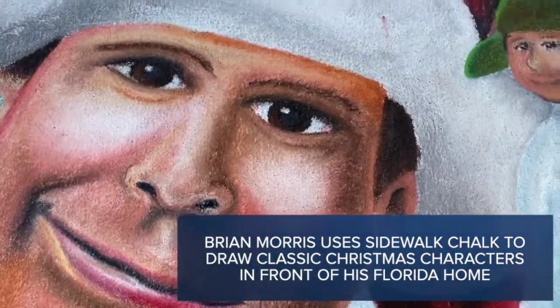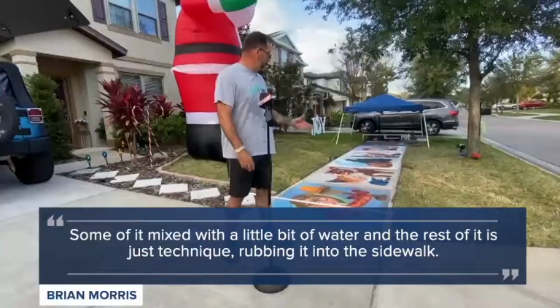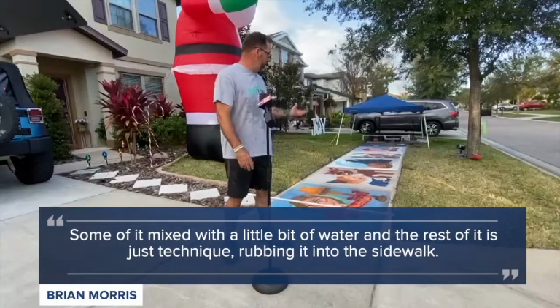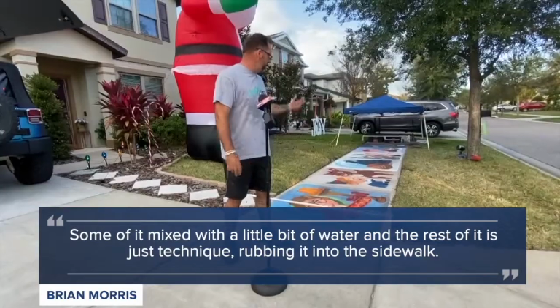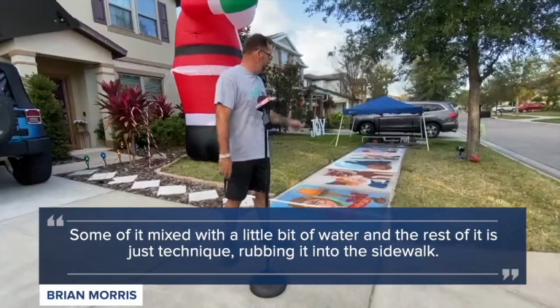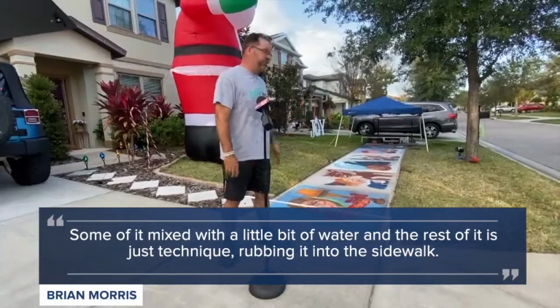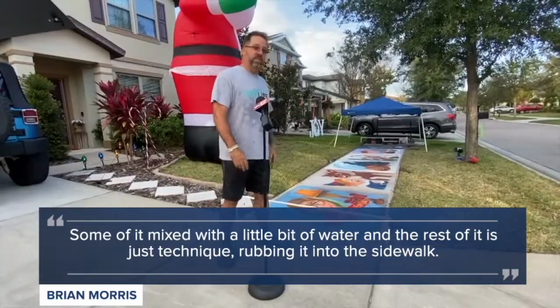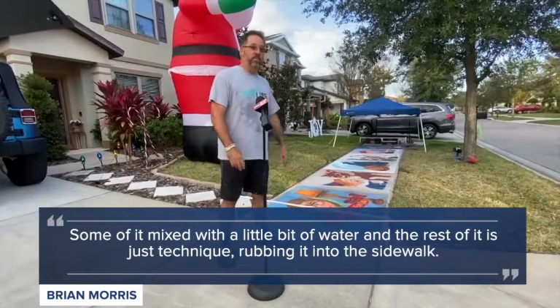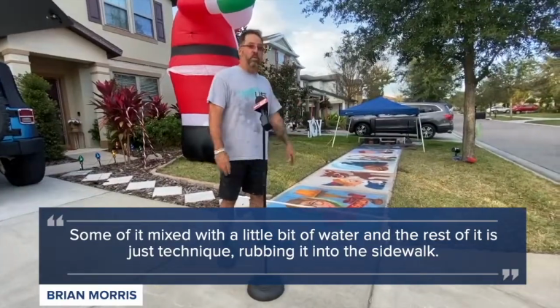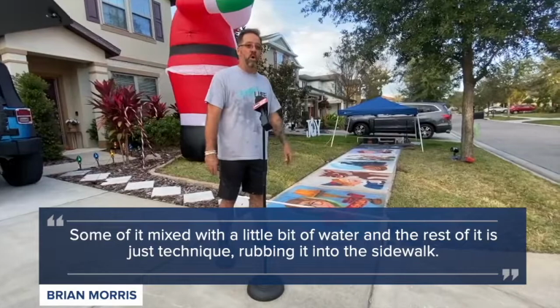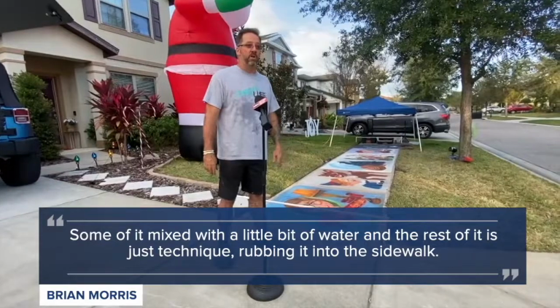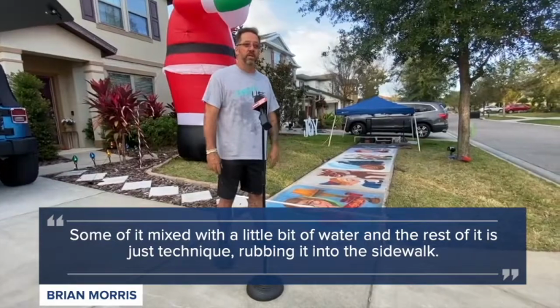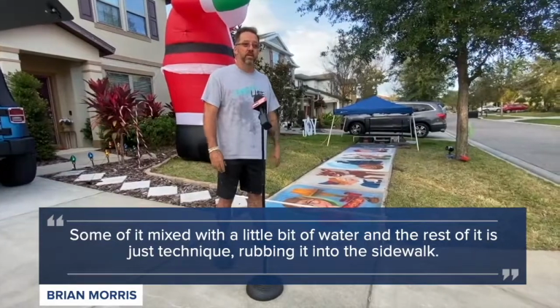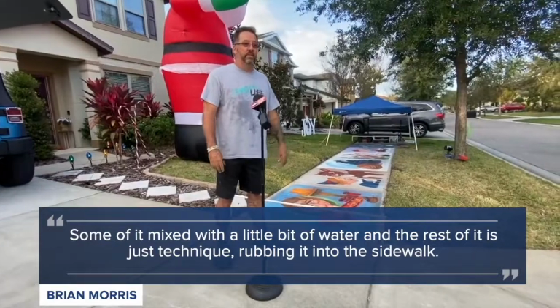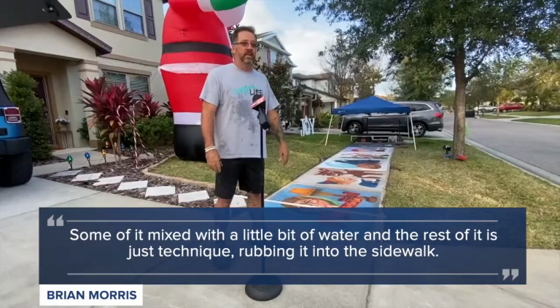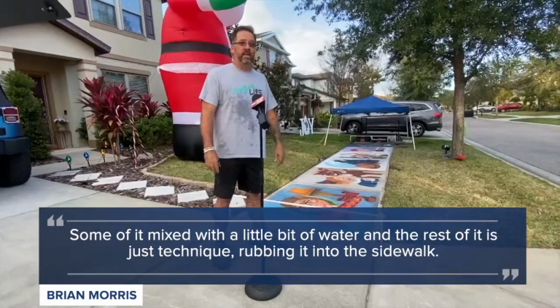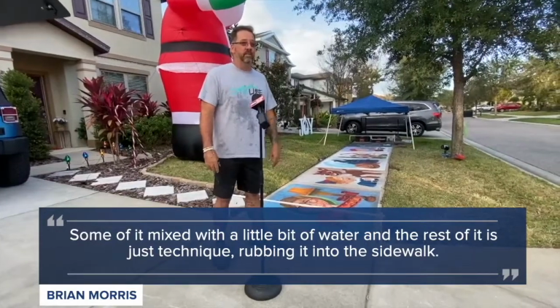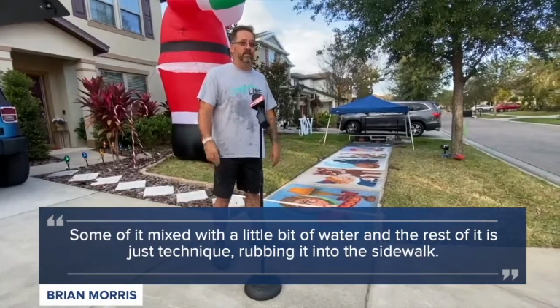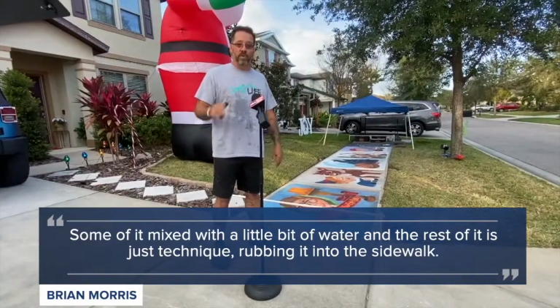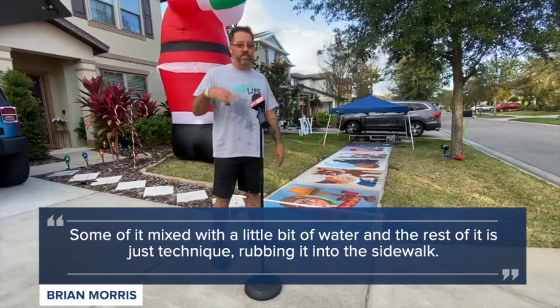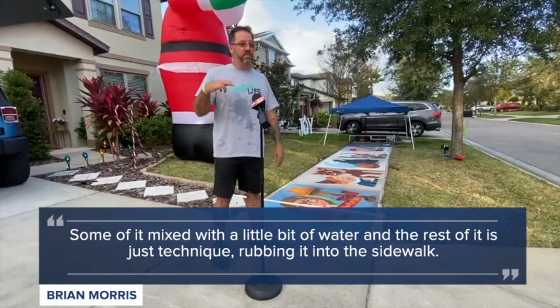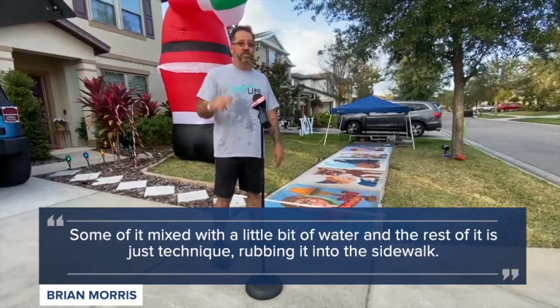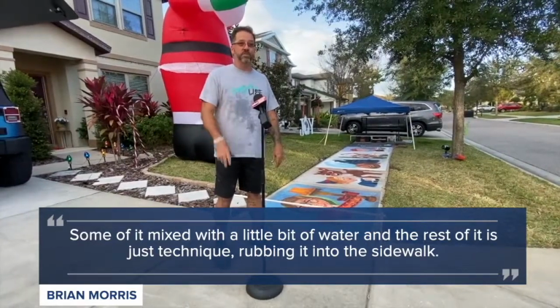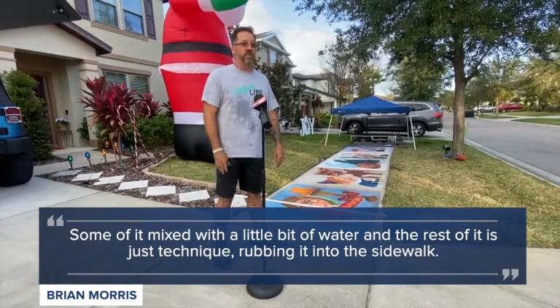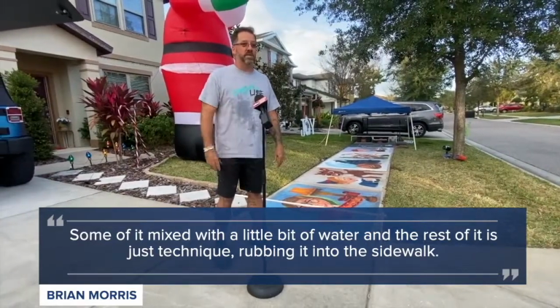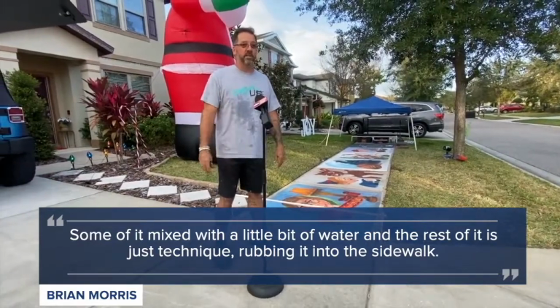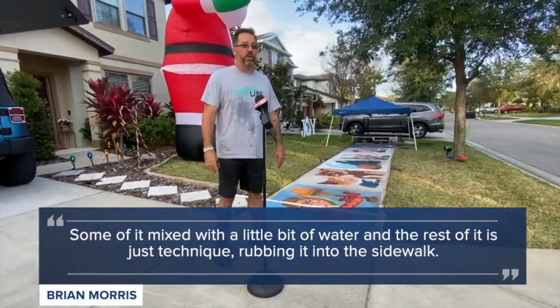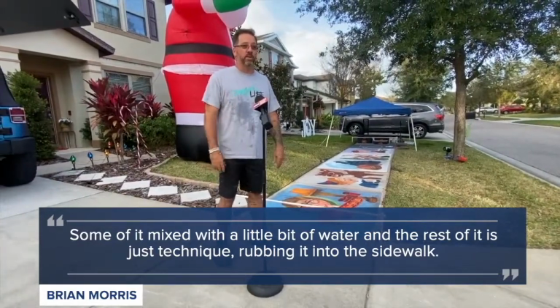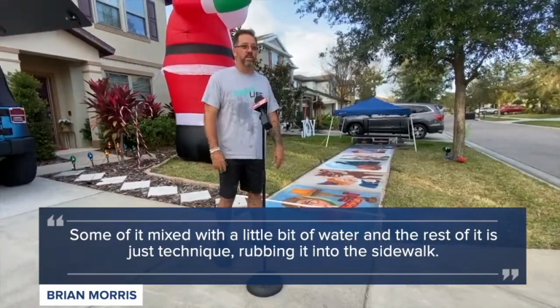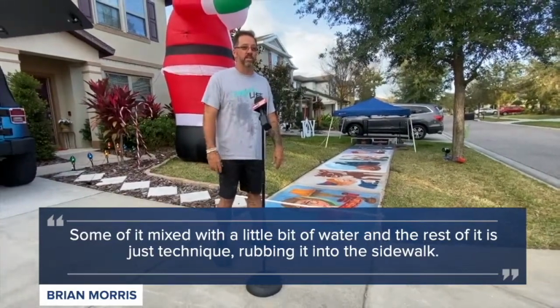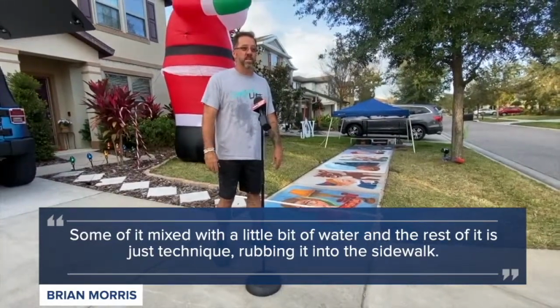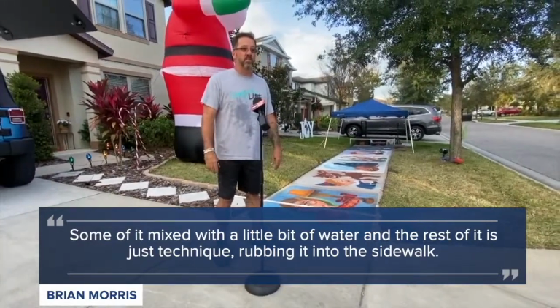Some of it mixed with a little bit of water and the rest of it's just technique, rubbing it into the sidewalk.